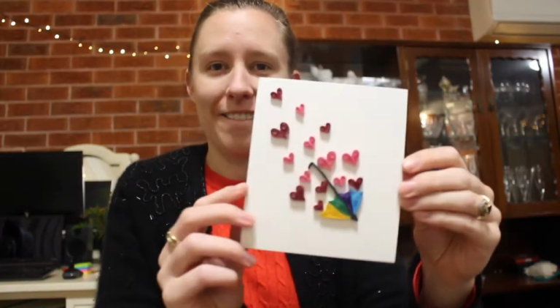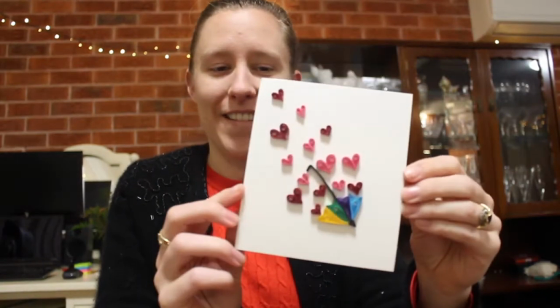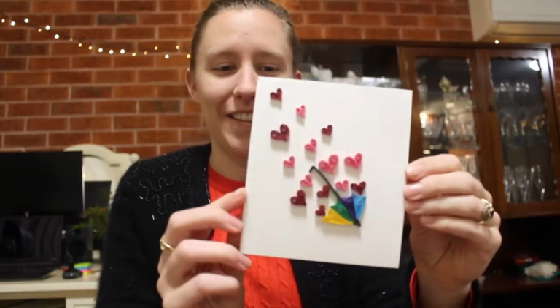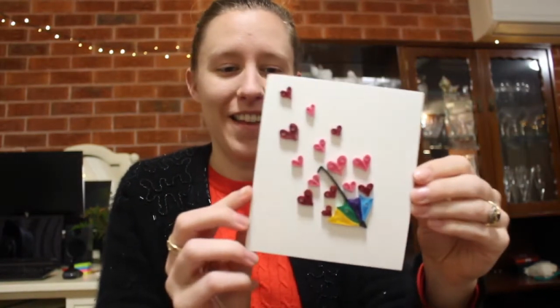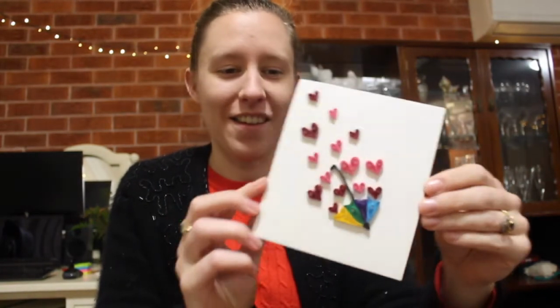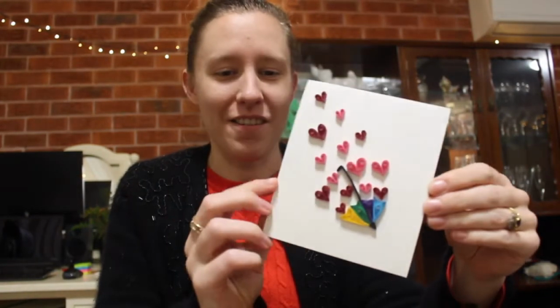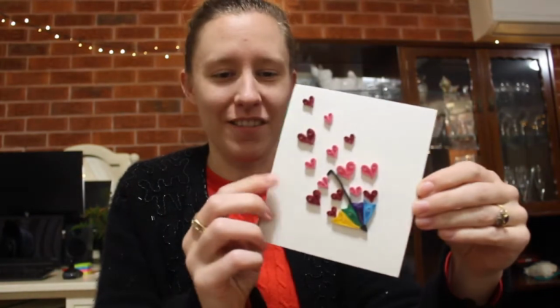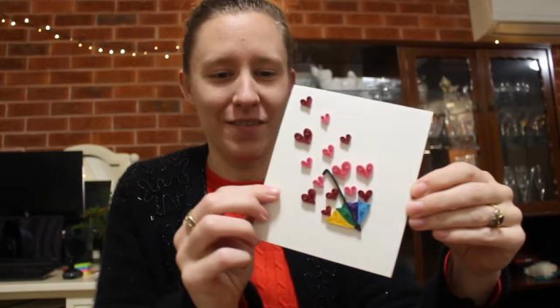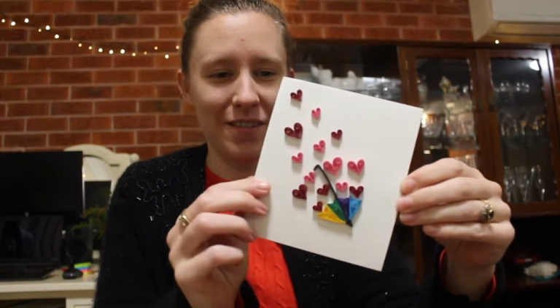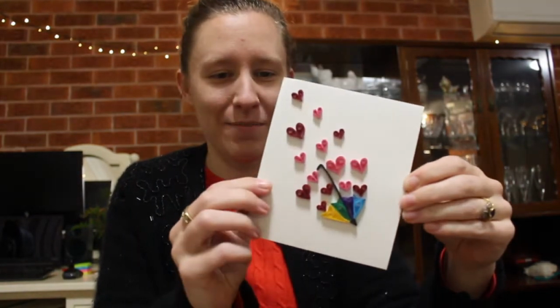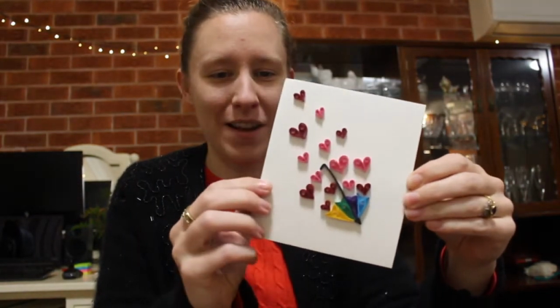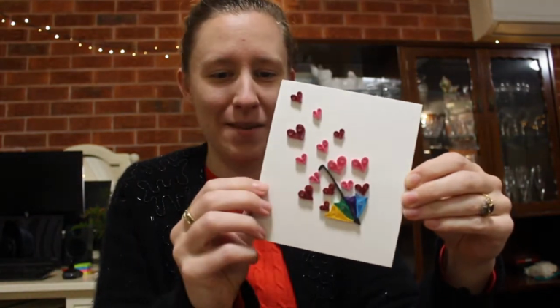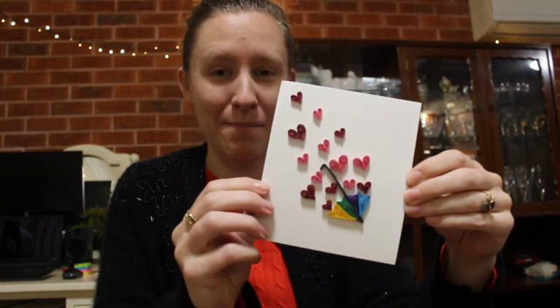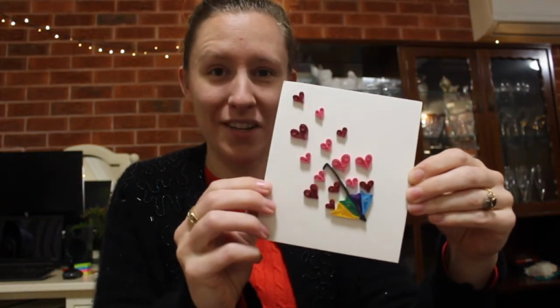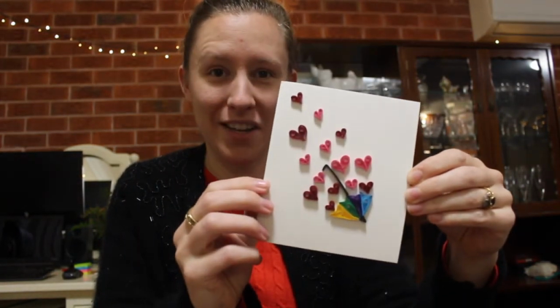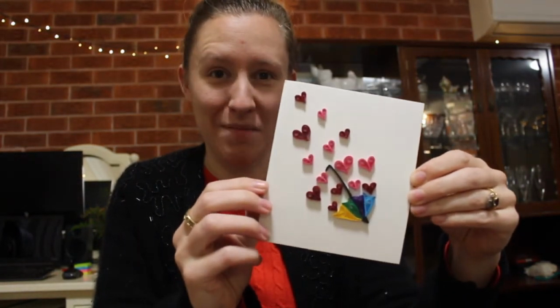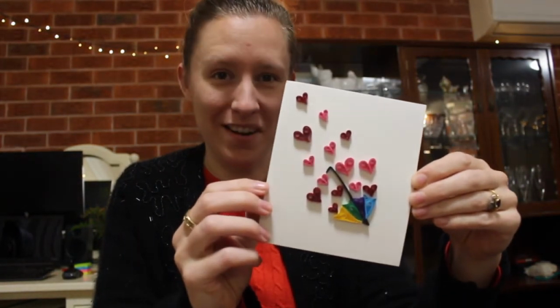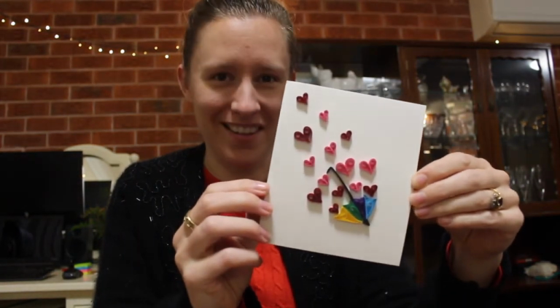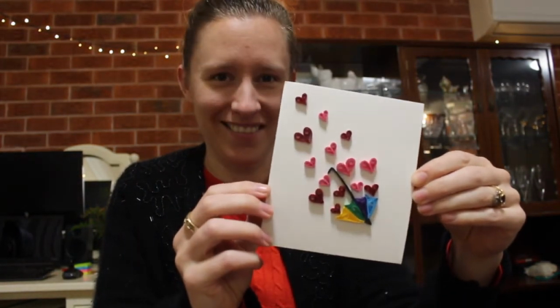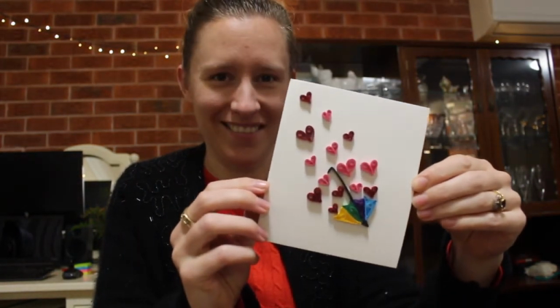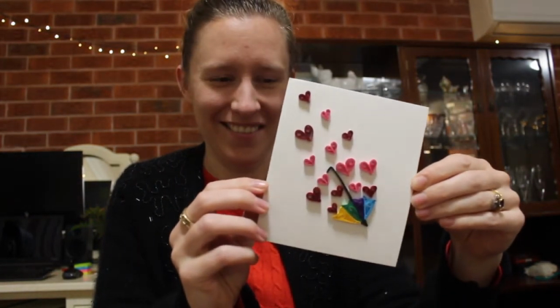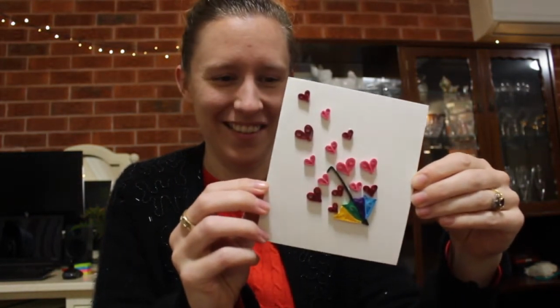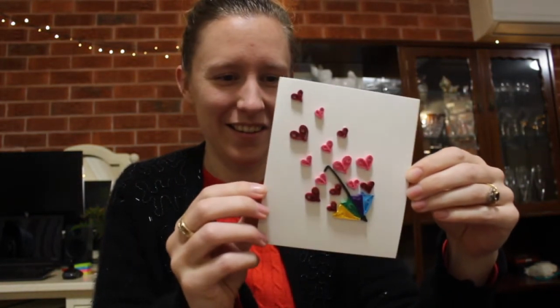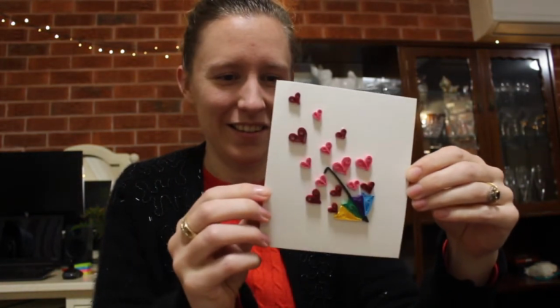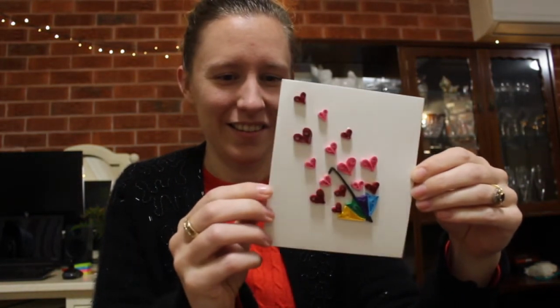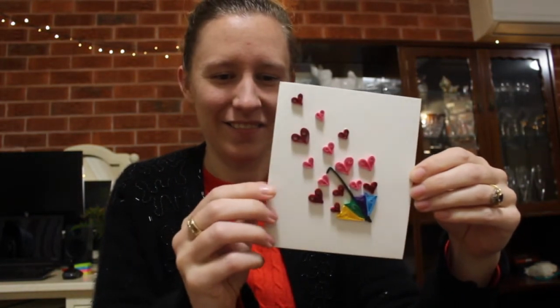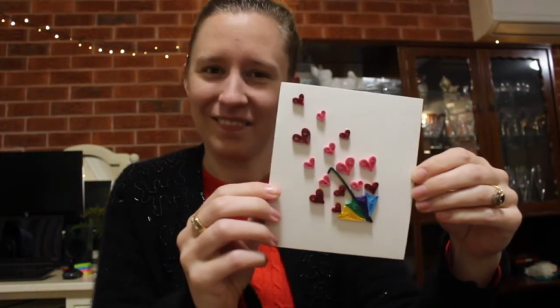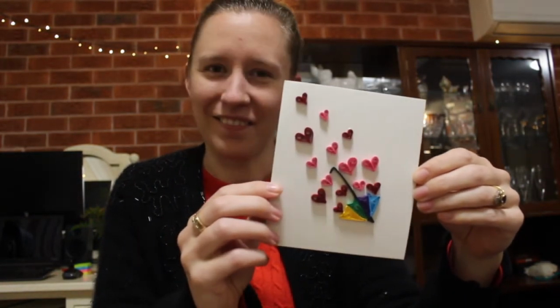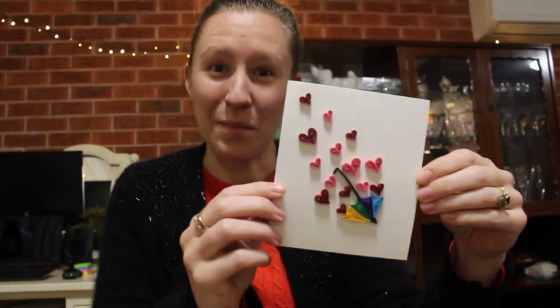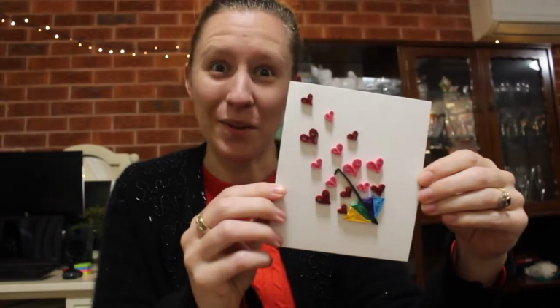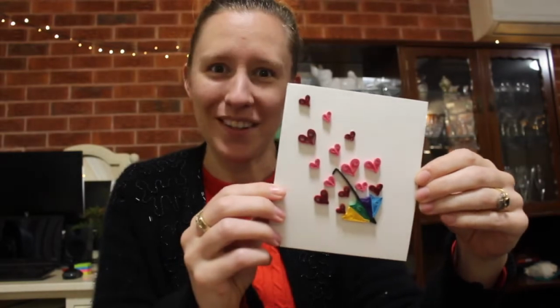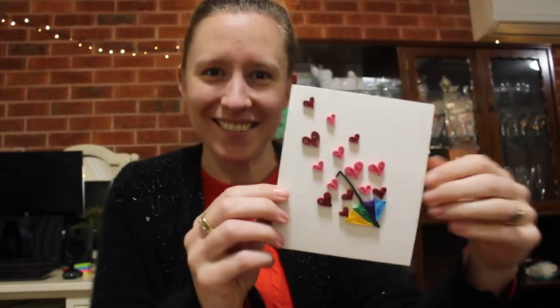So there you go, my magic umbrella. Hope you enjoyed it.